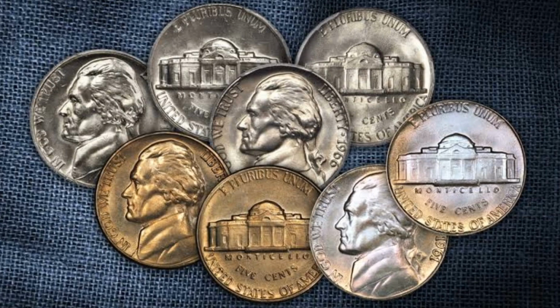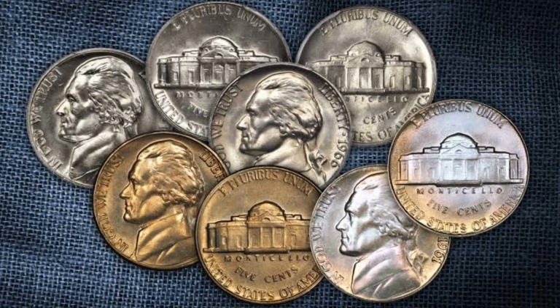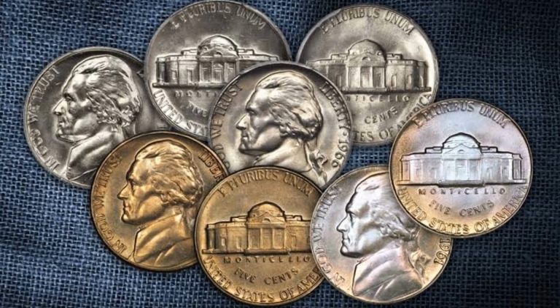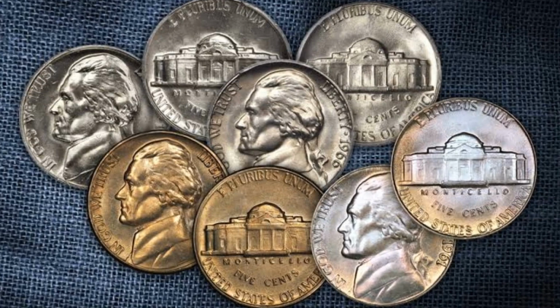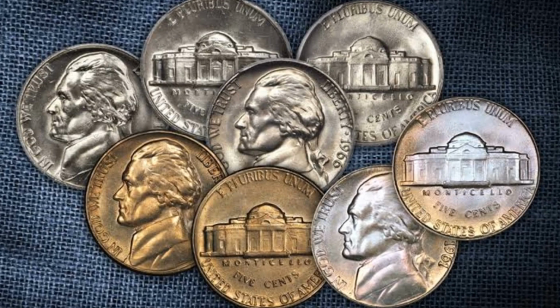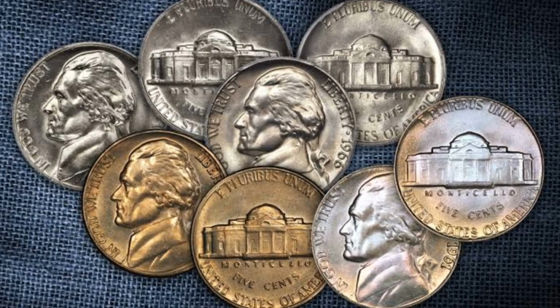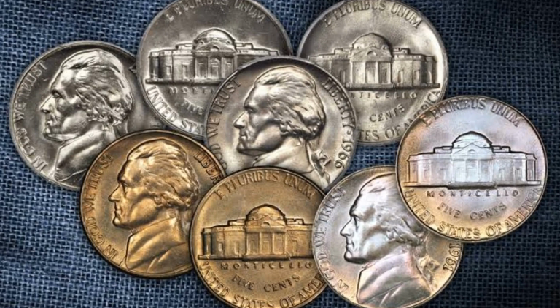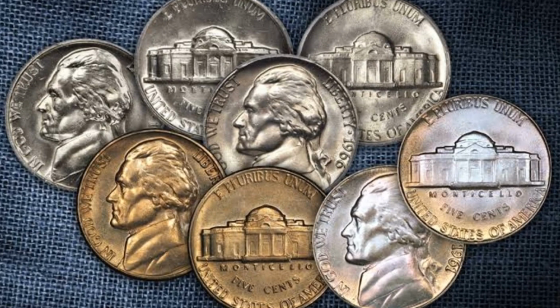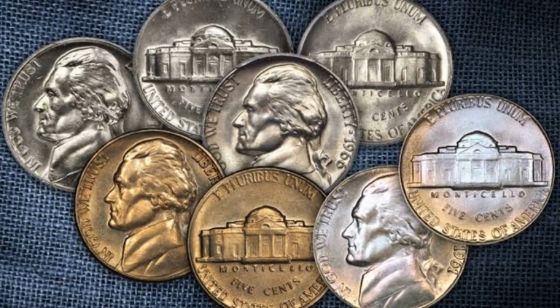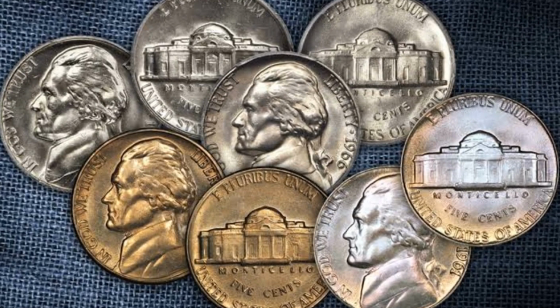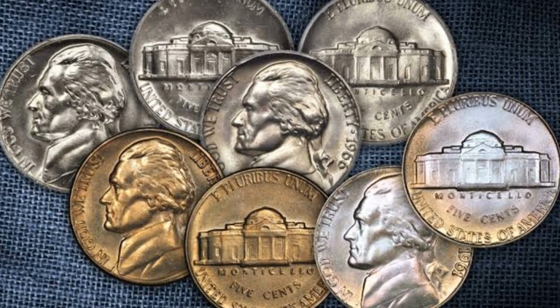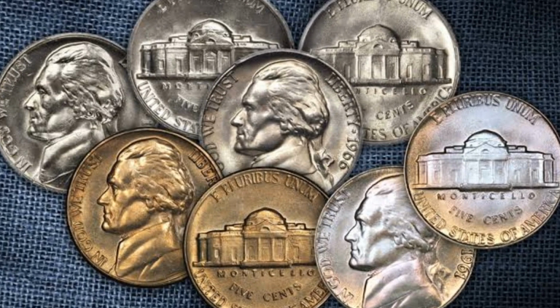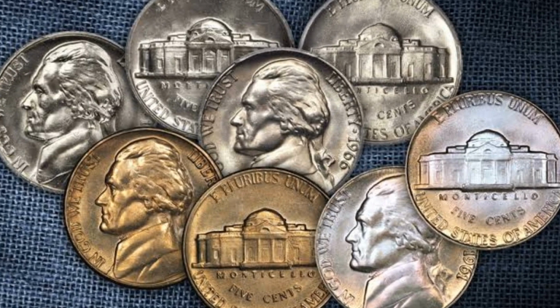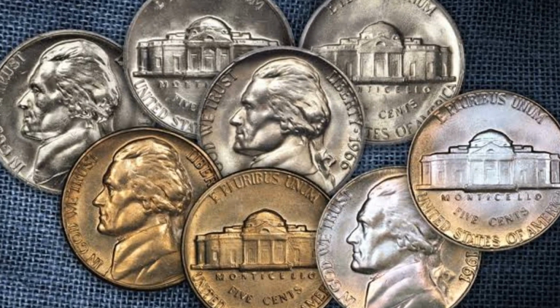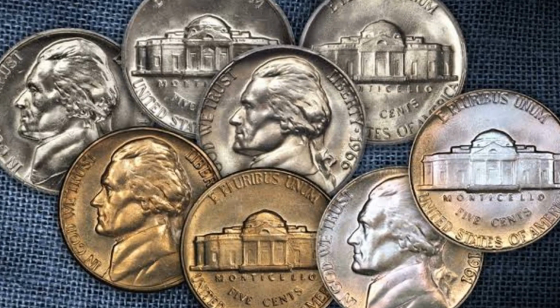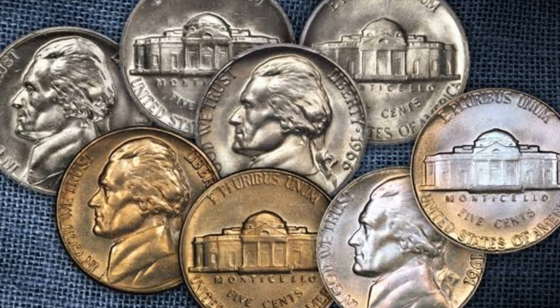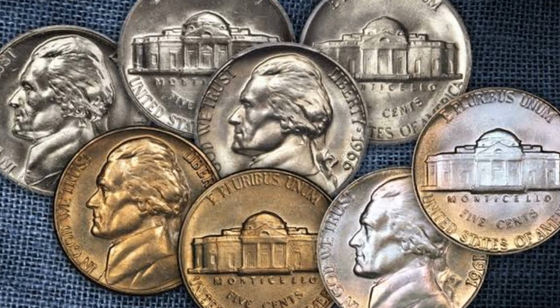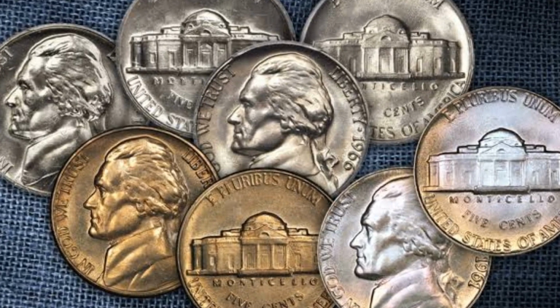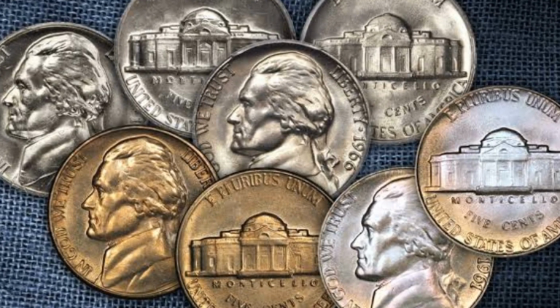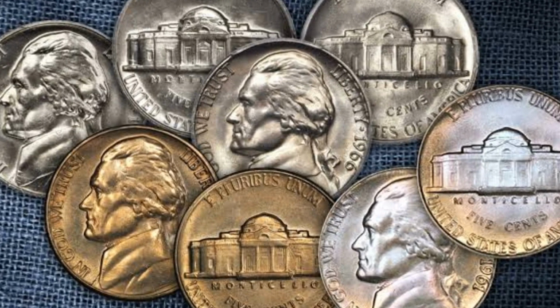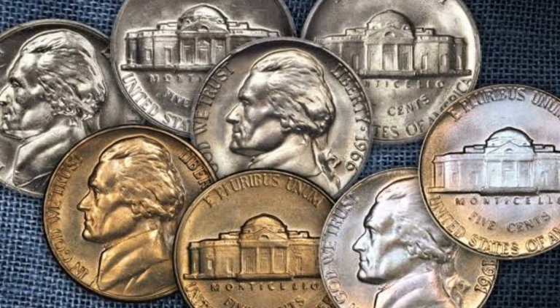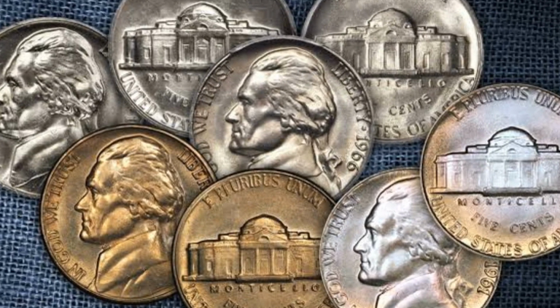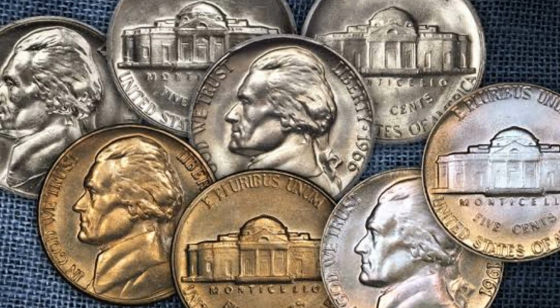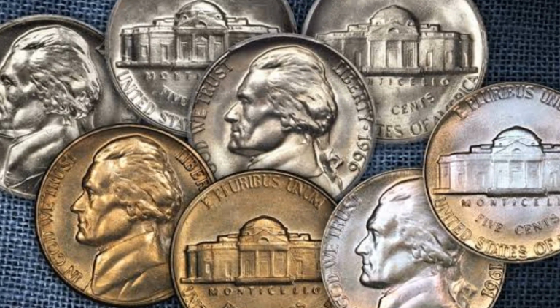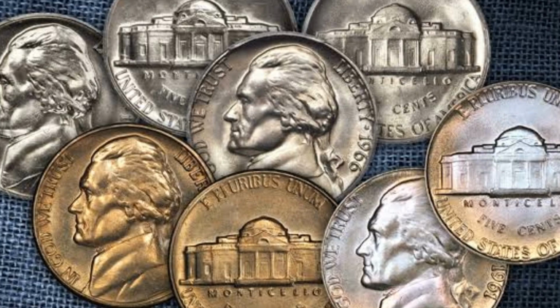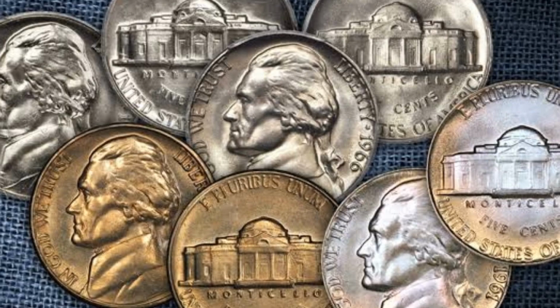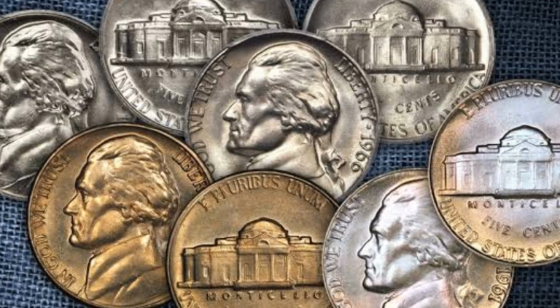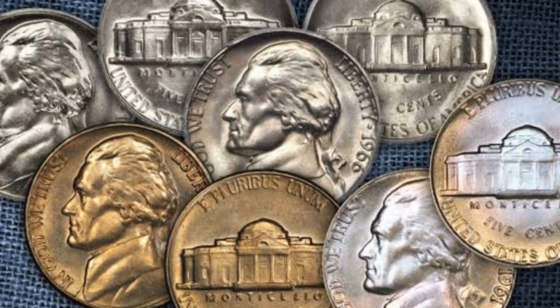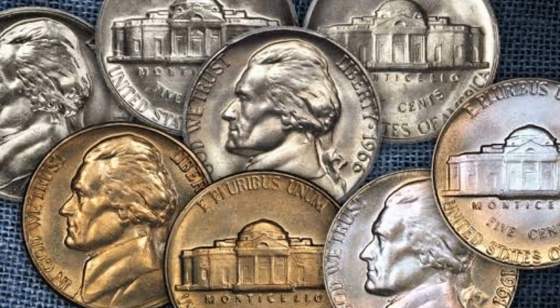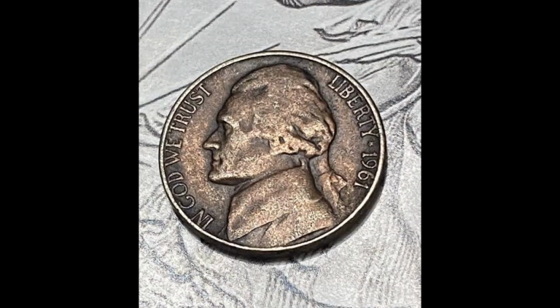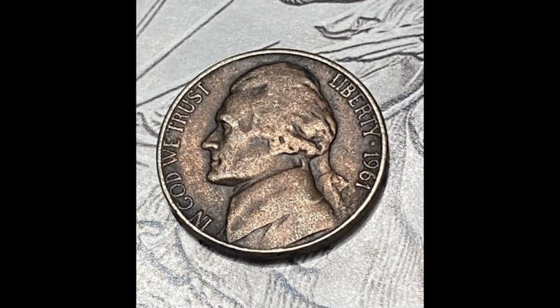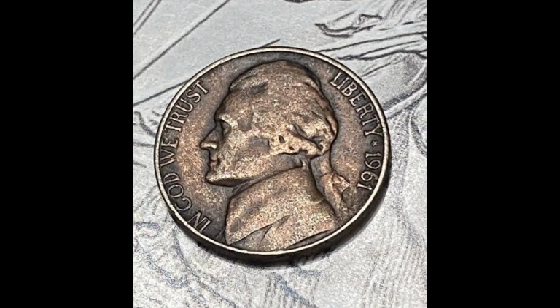It was purchased at Legend Rare Coin Auctions for $14,687.50.